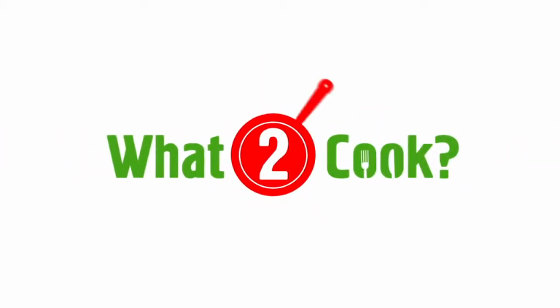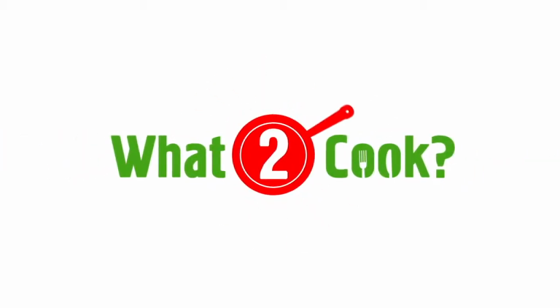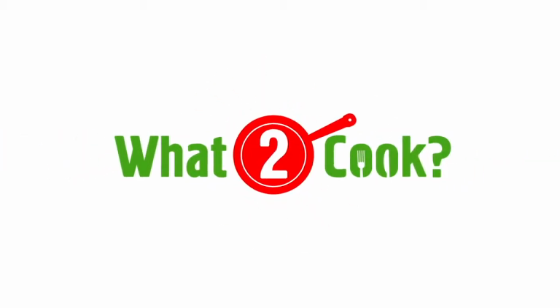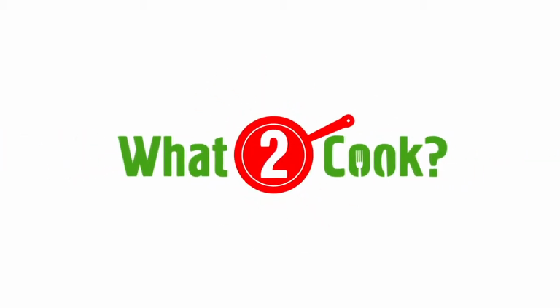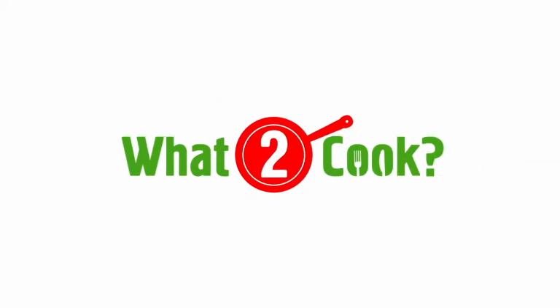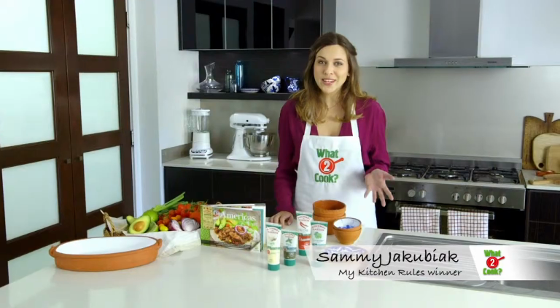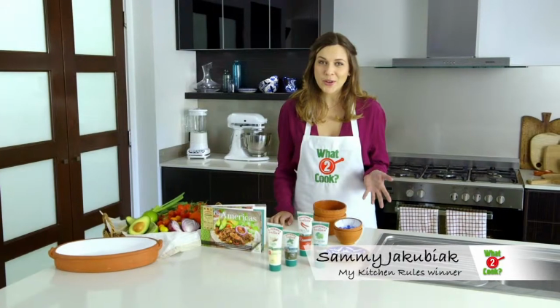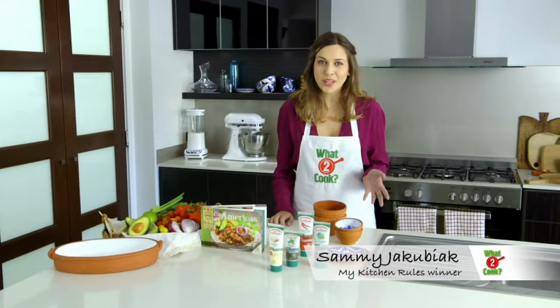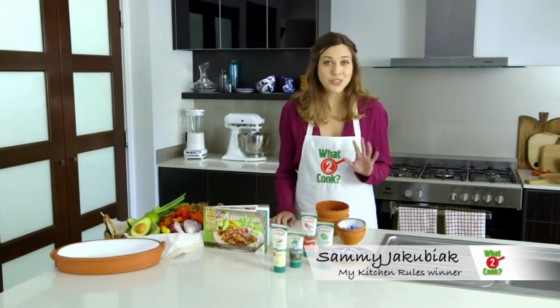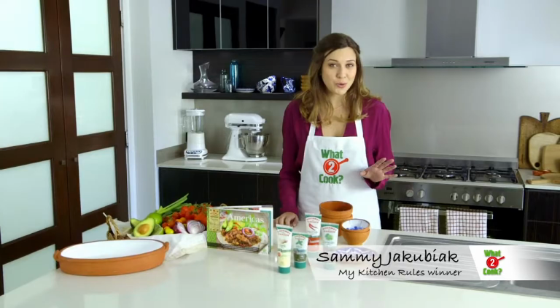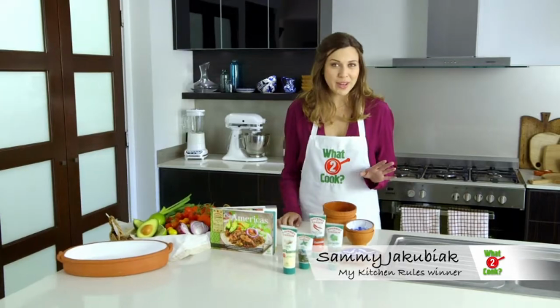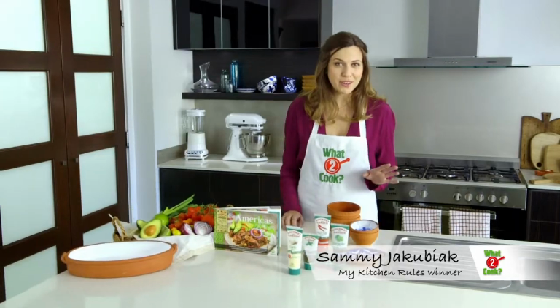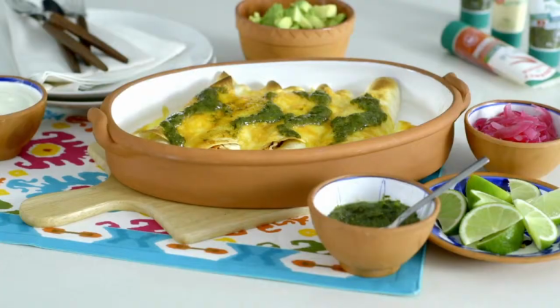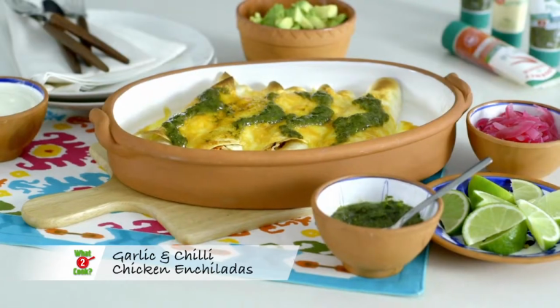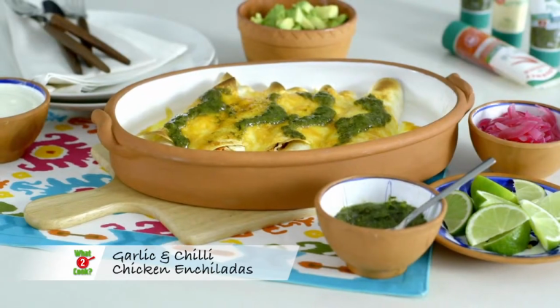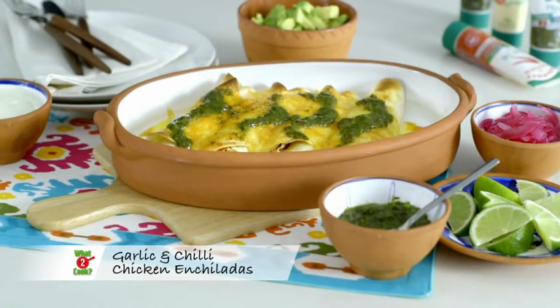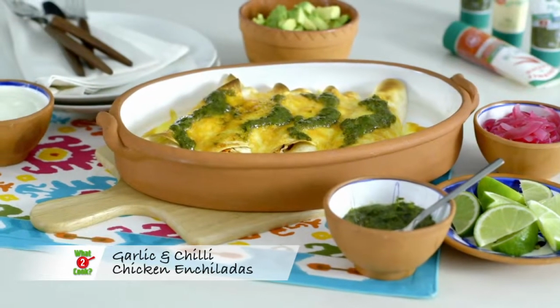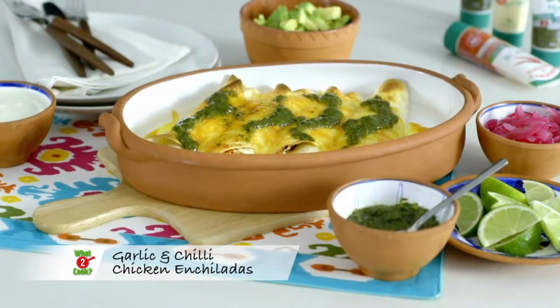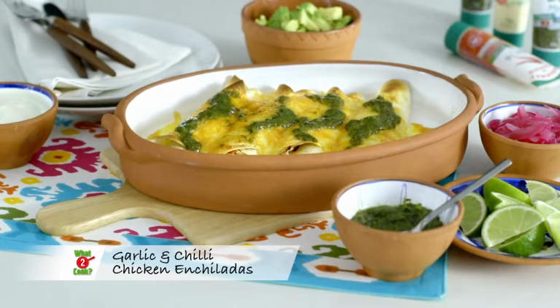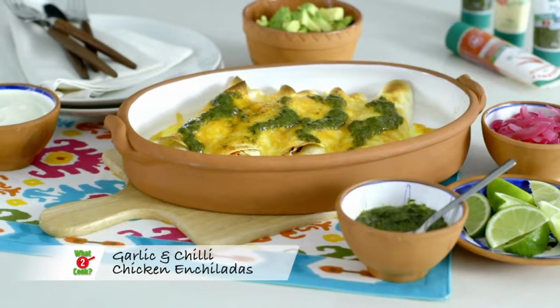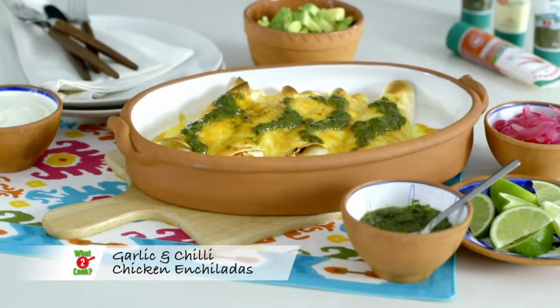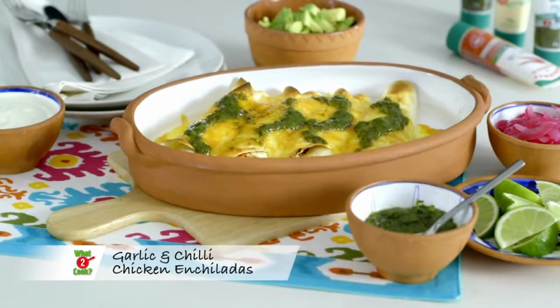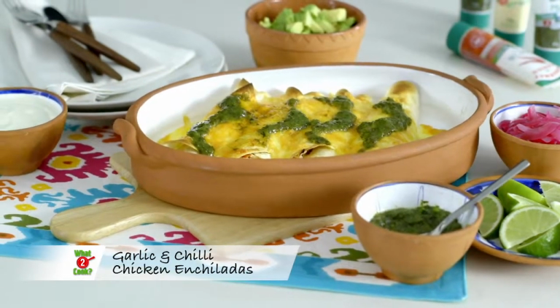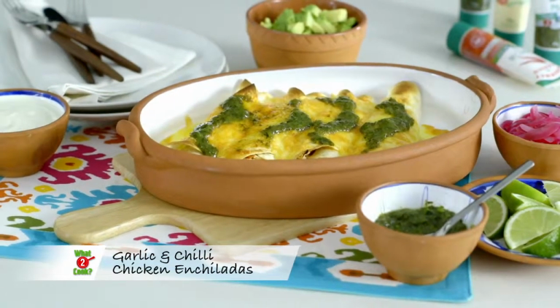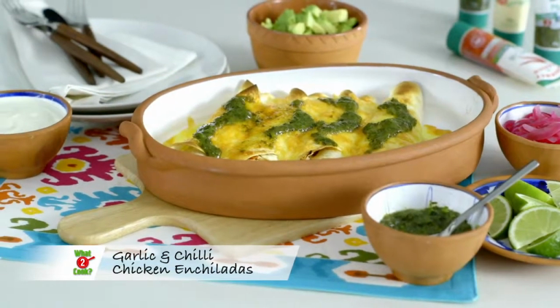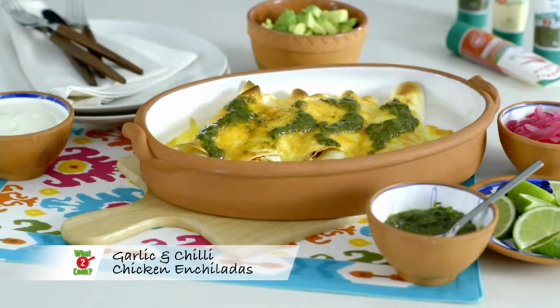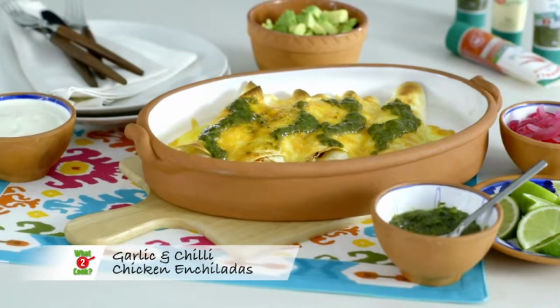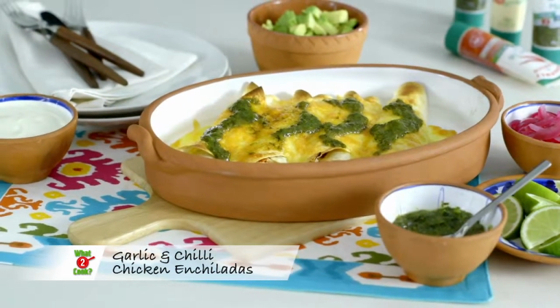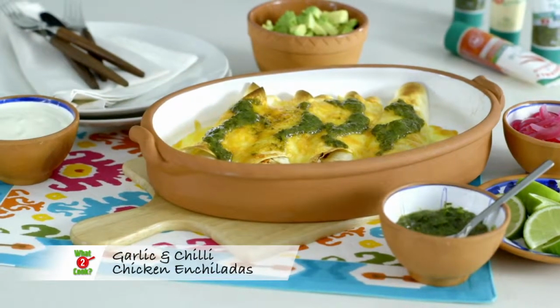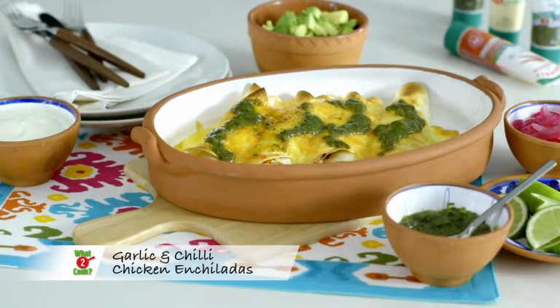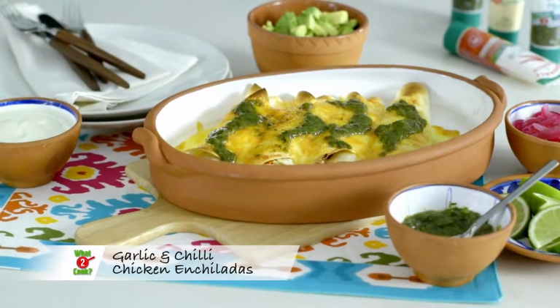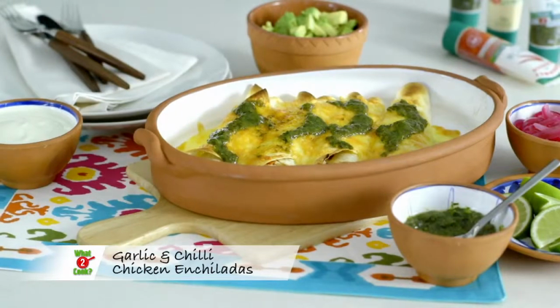Do you find your weeknight cooking too repetitive? Why not spice up your weekly menu with these delicious garlic and chilli chicken enchiladas.